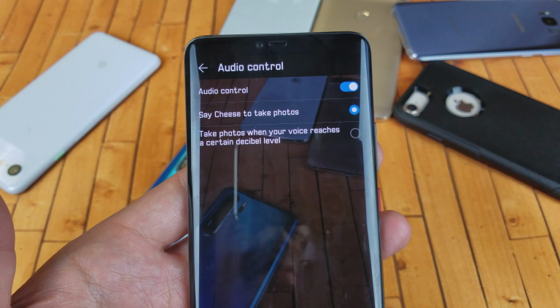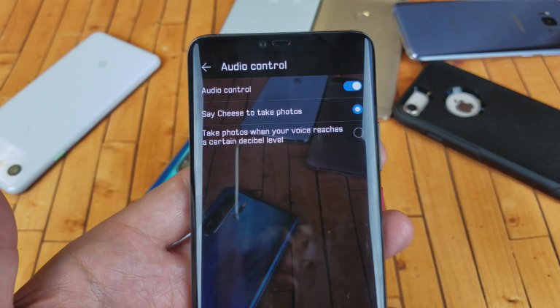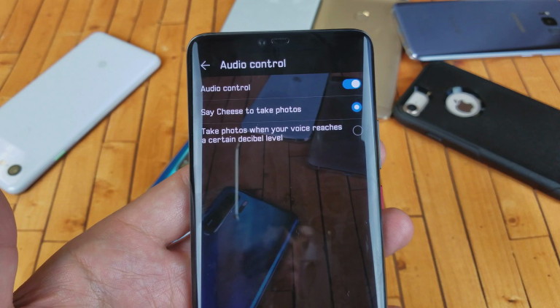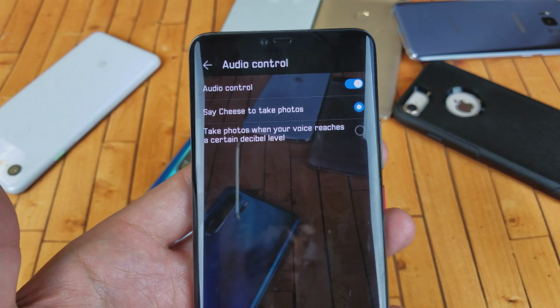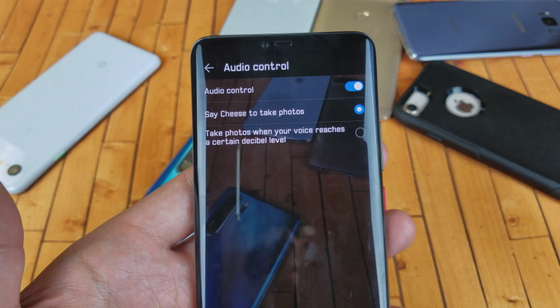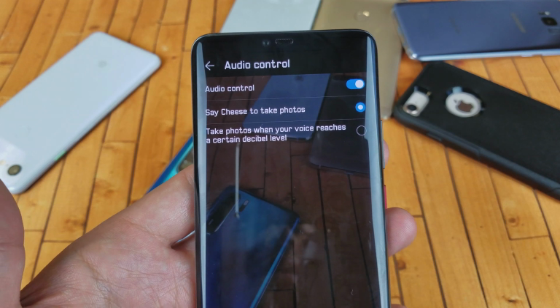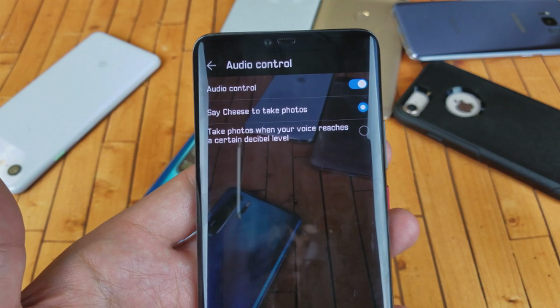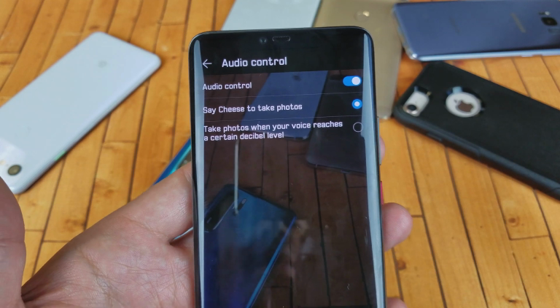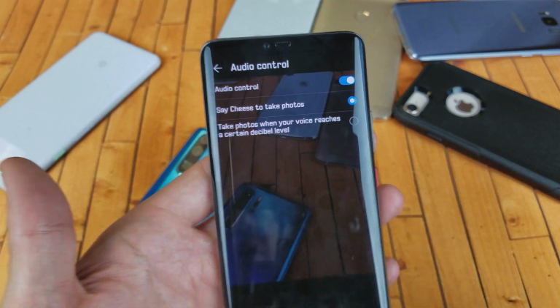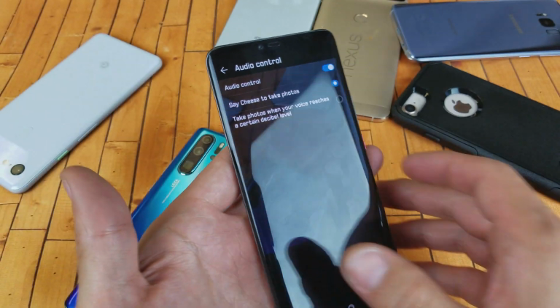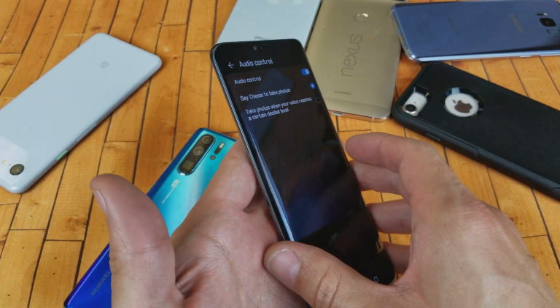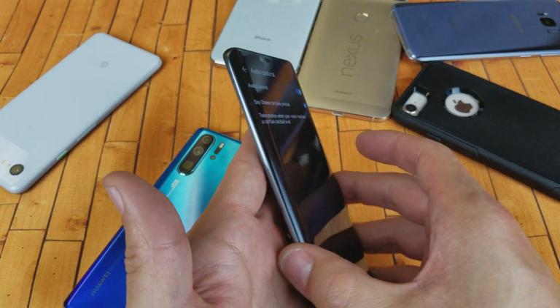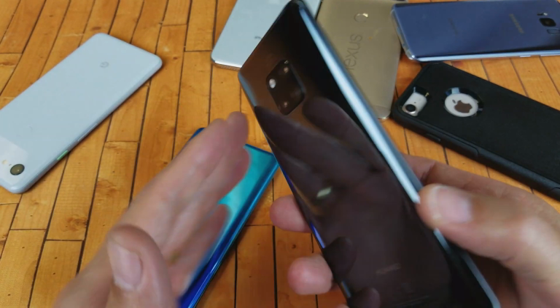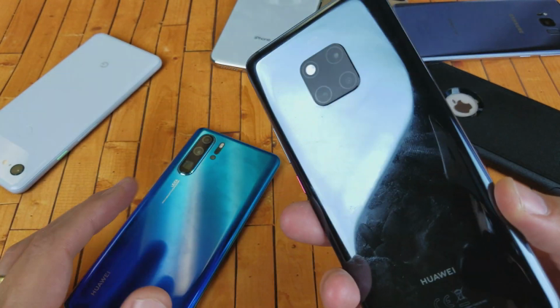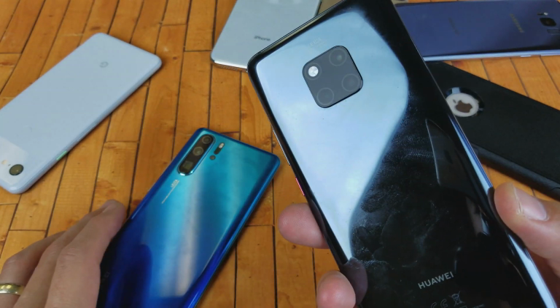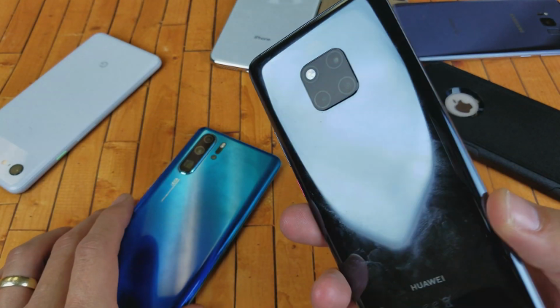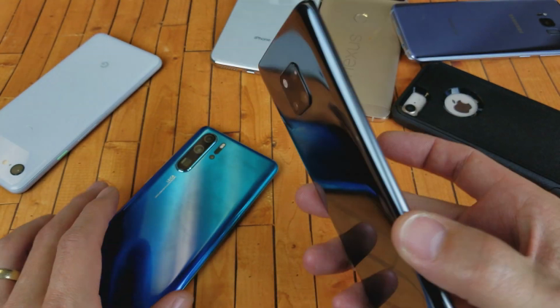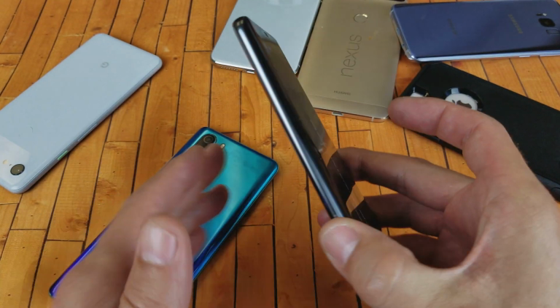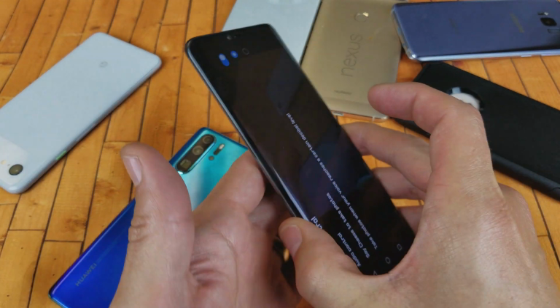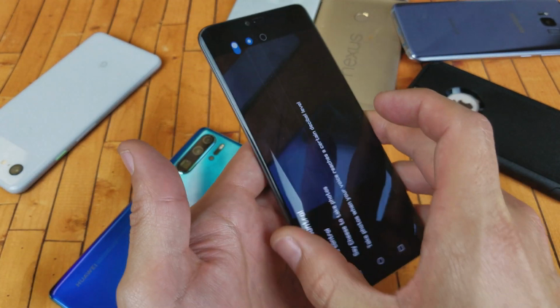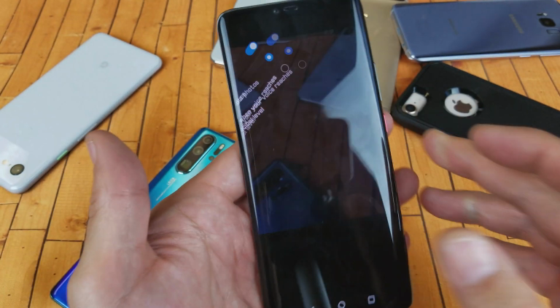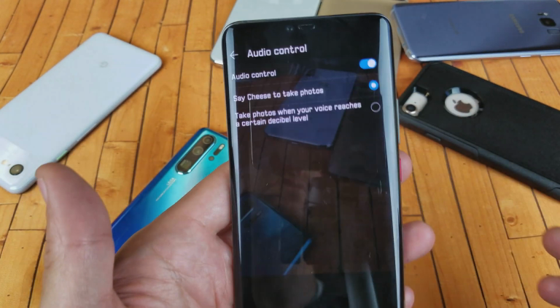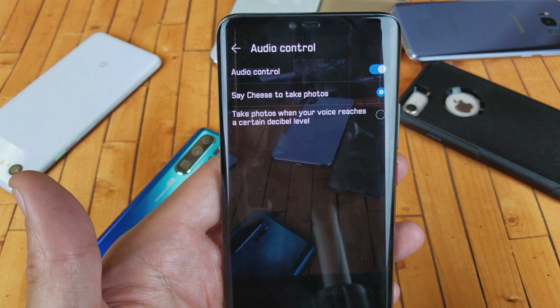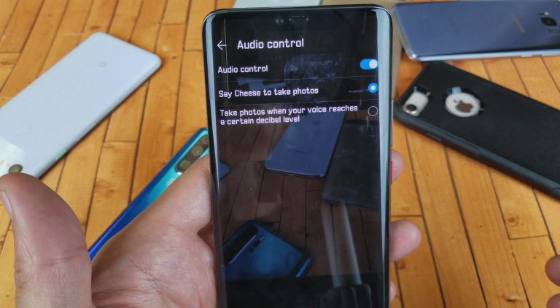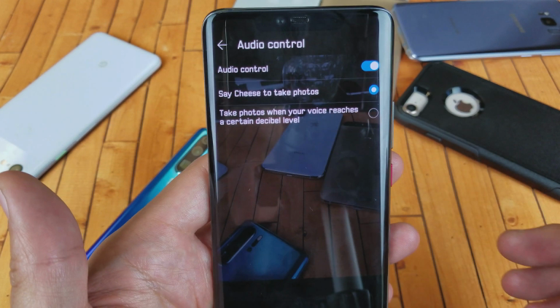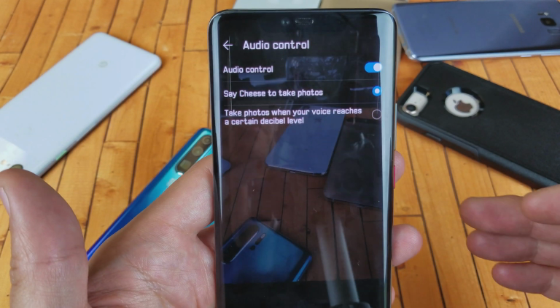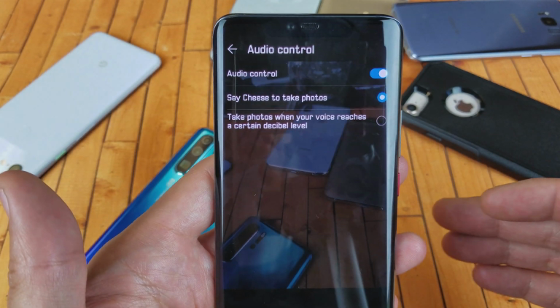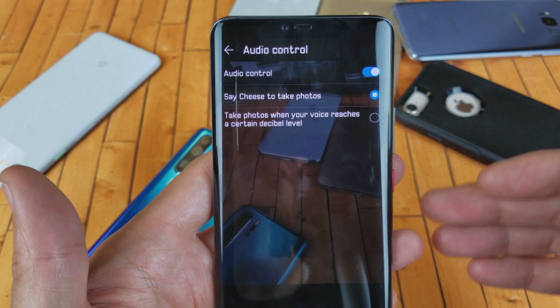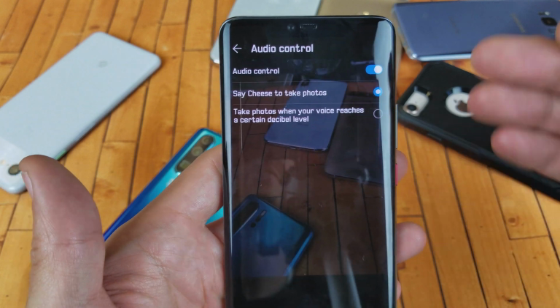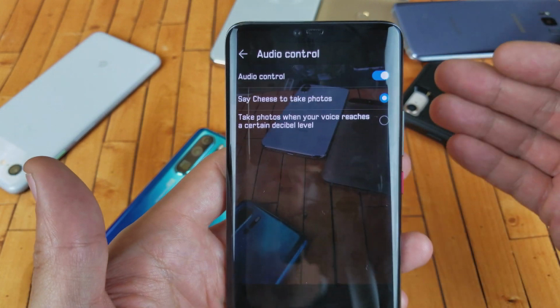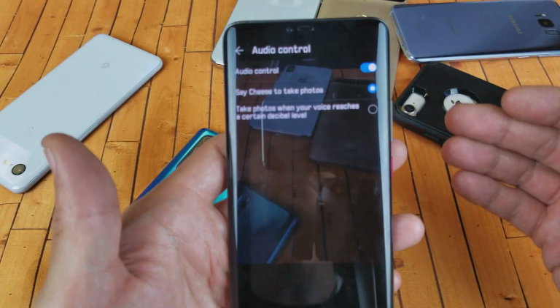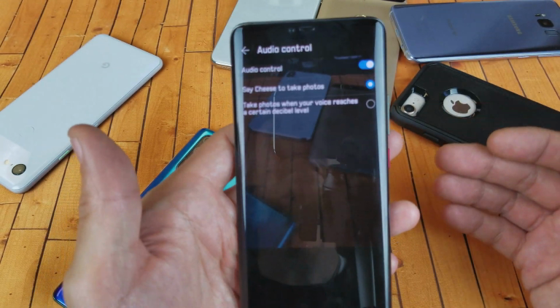Guys, so you have a Huawei Mate 20 Pro. I'm going to show you how to use the audio control so you can take a photo.